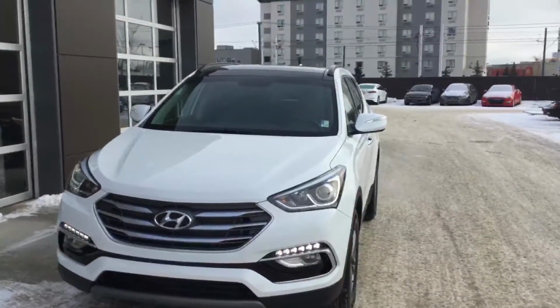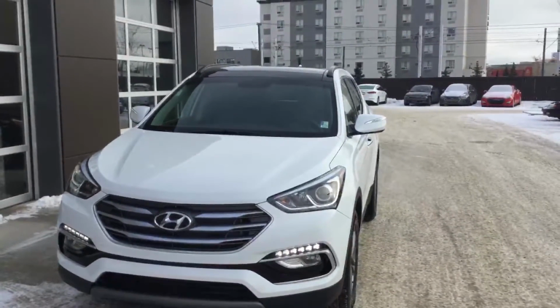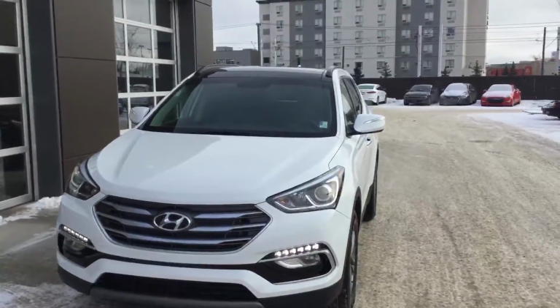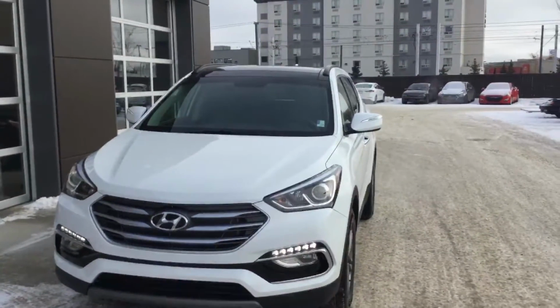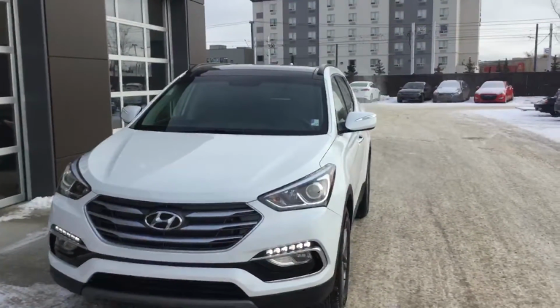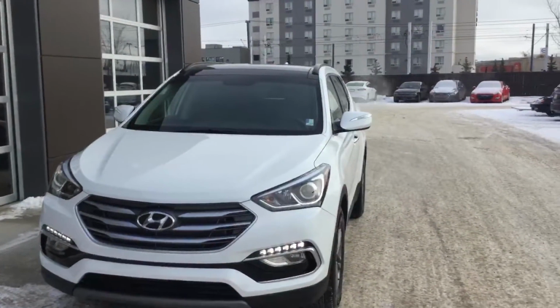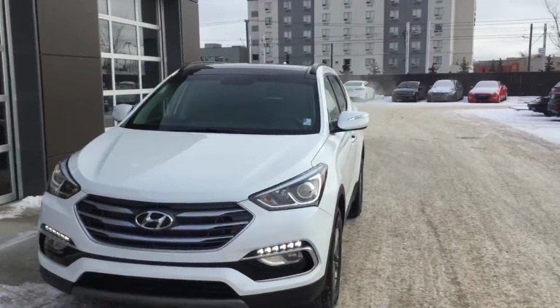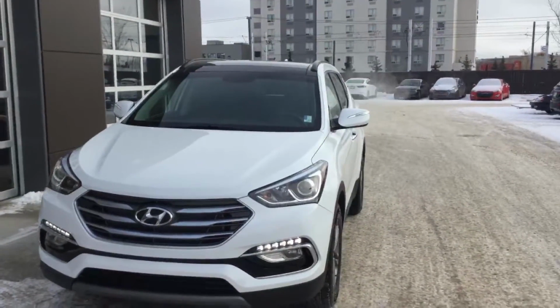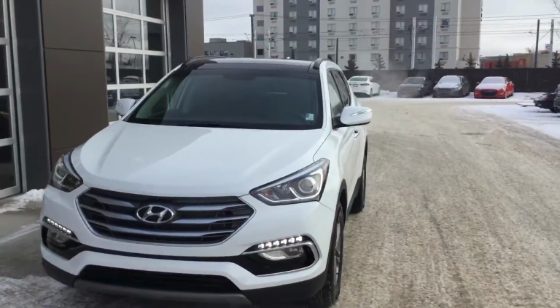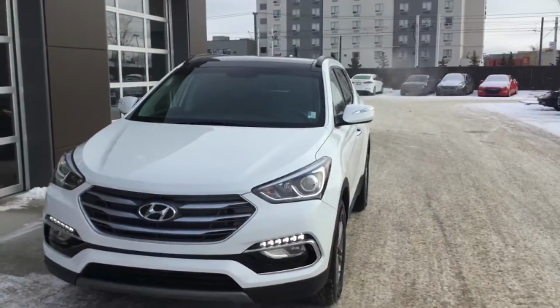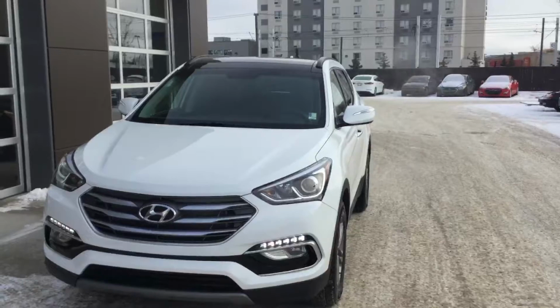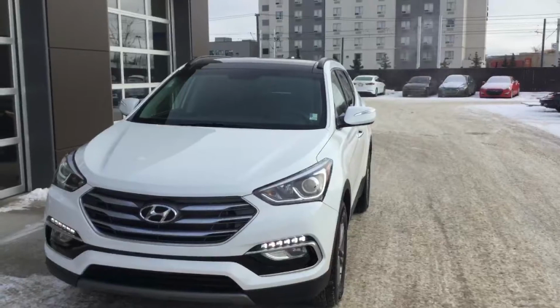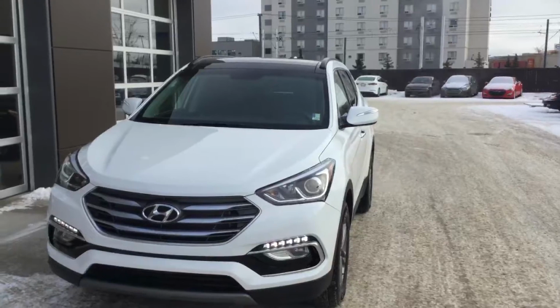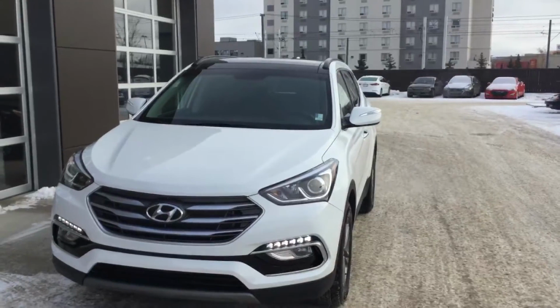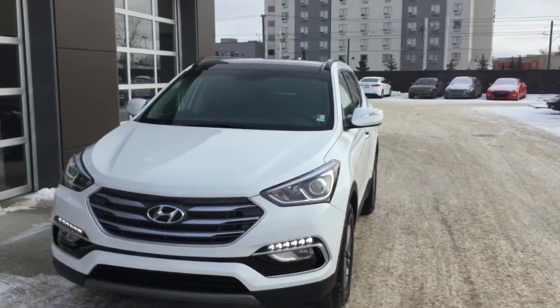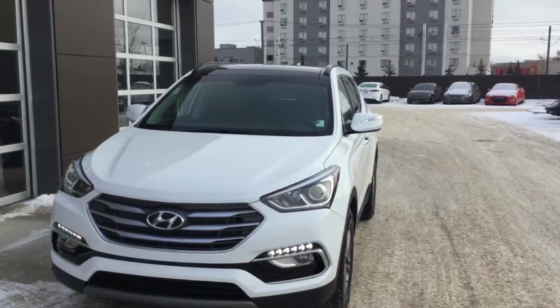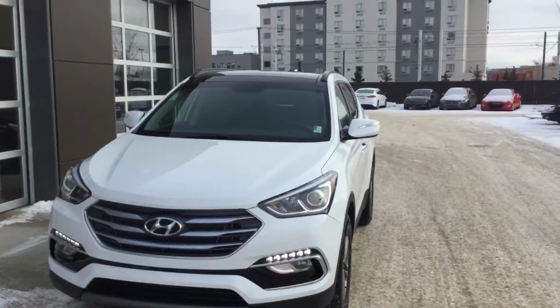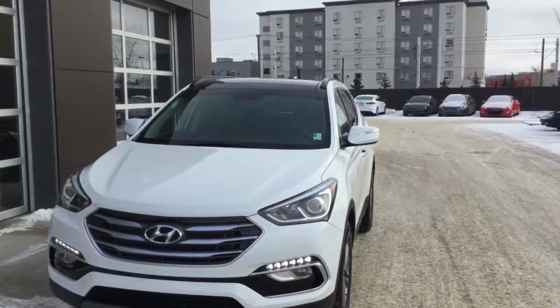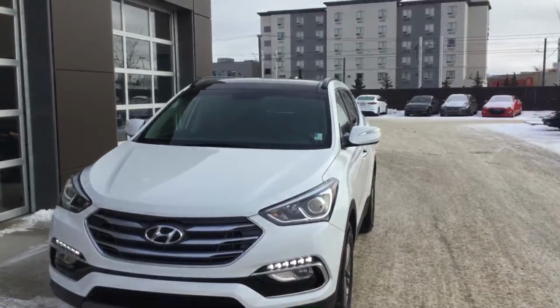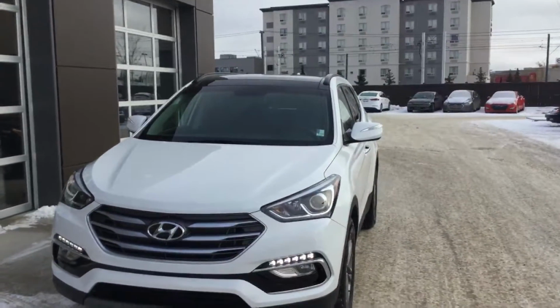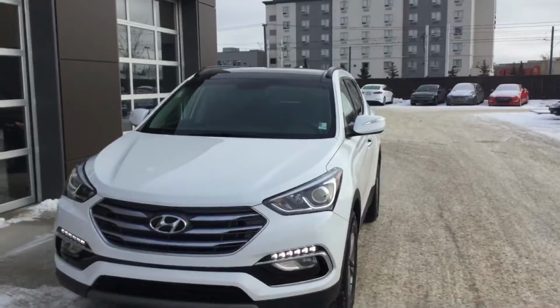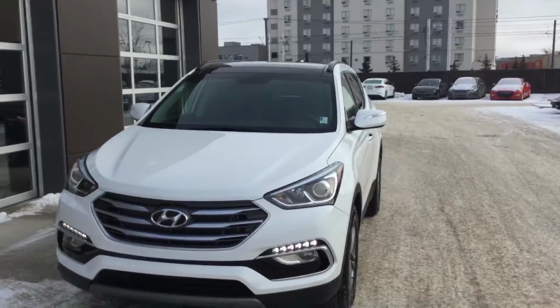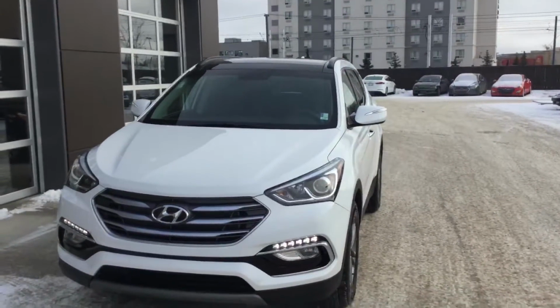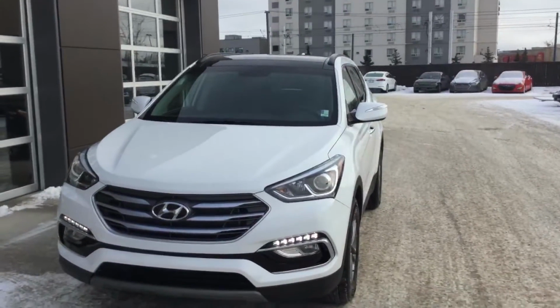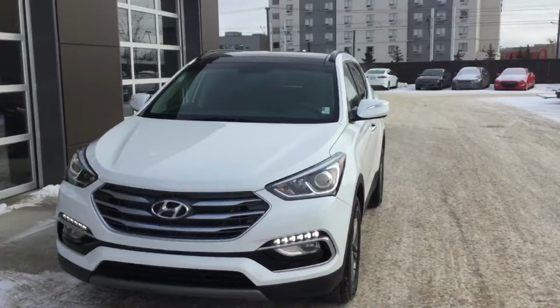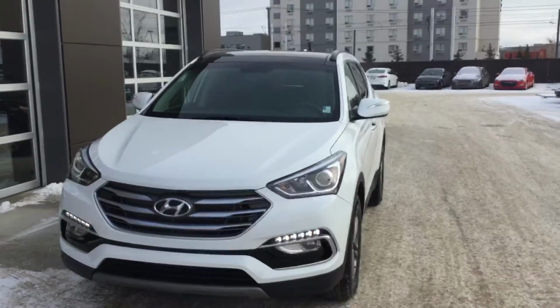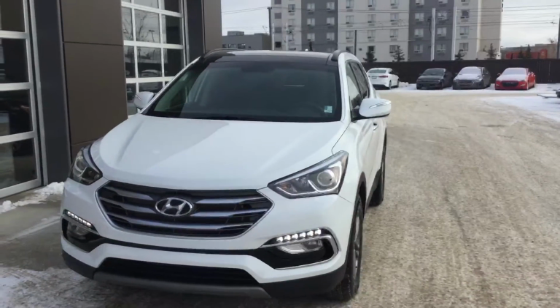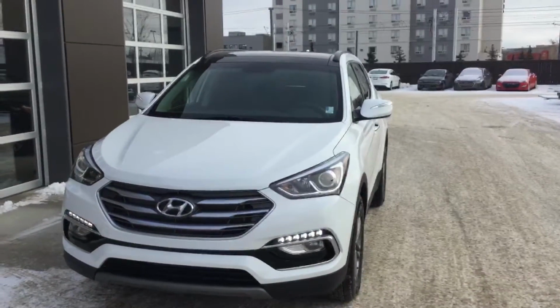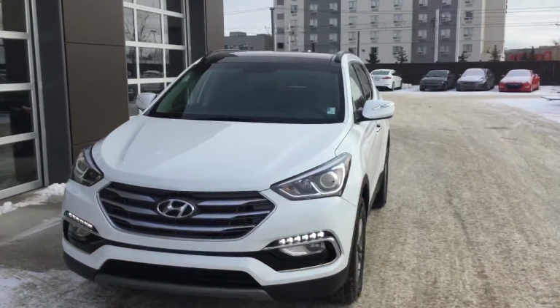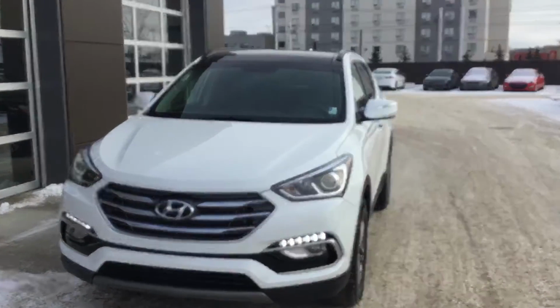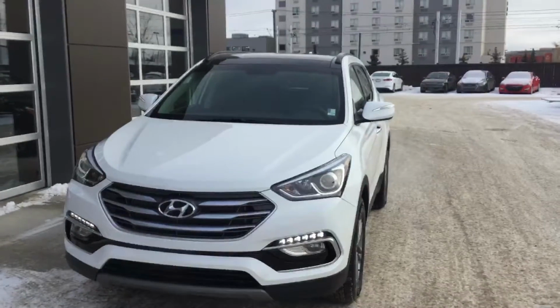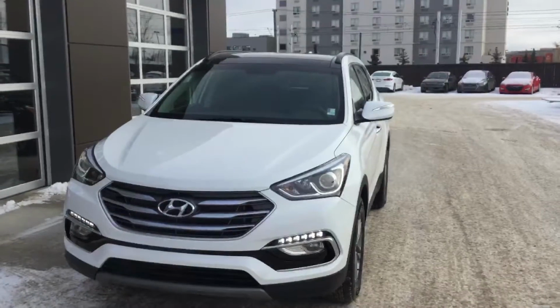Good afternoon, it's Jared here with River City Hyundai. I just wanted to make you a quick walk around video of our Santa Fe Sport.